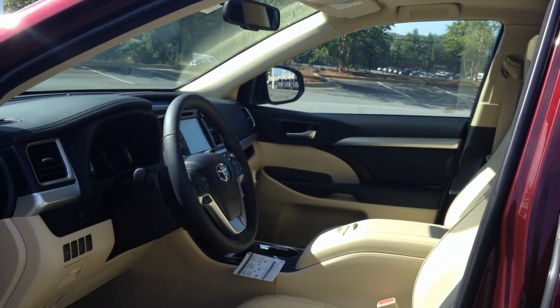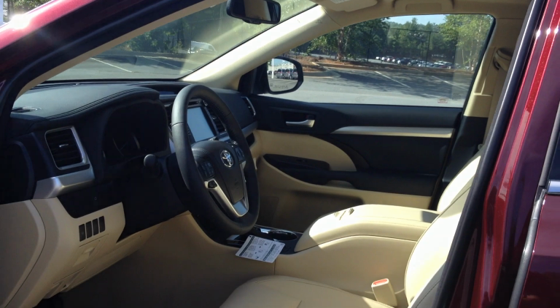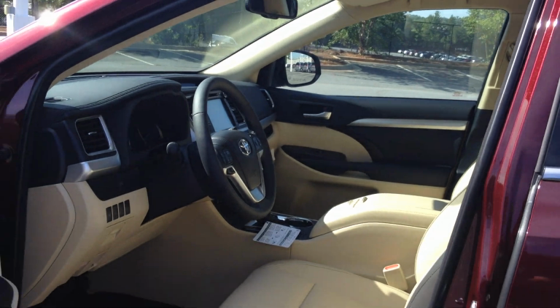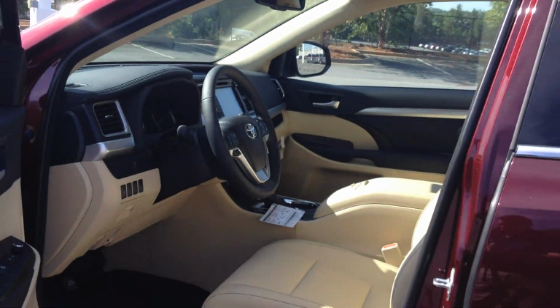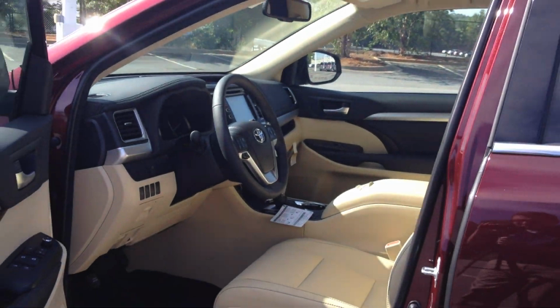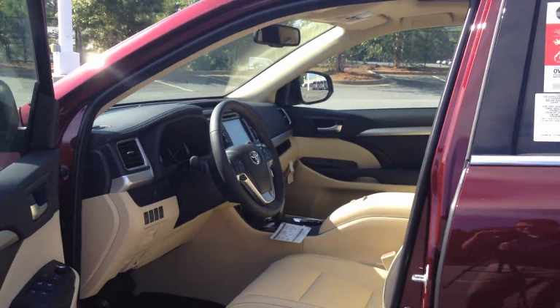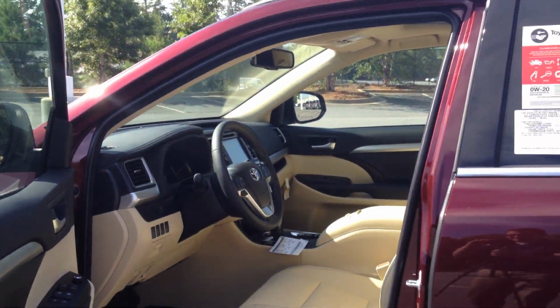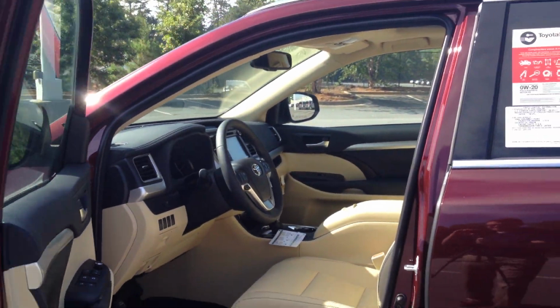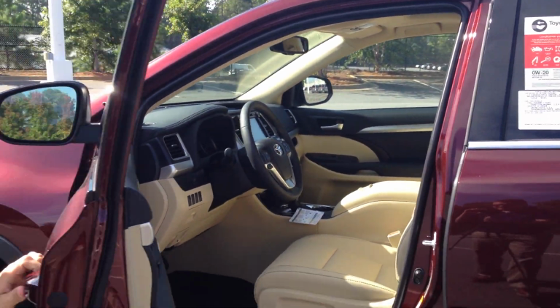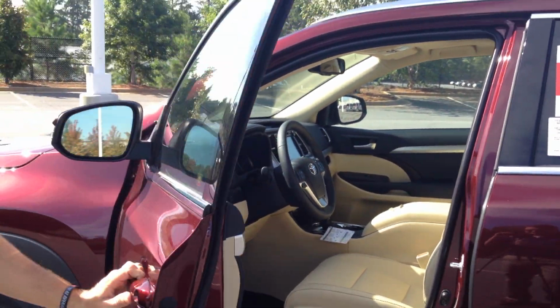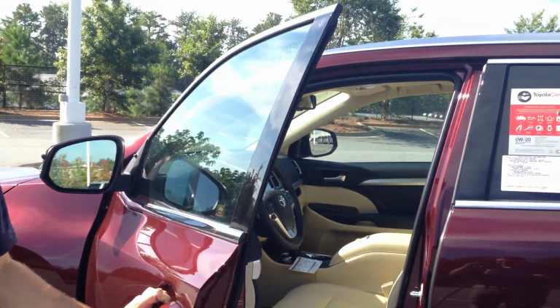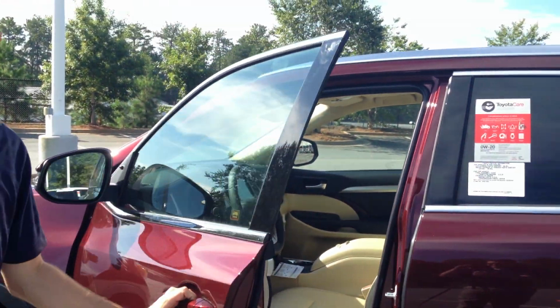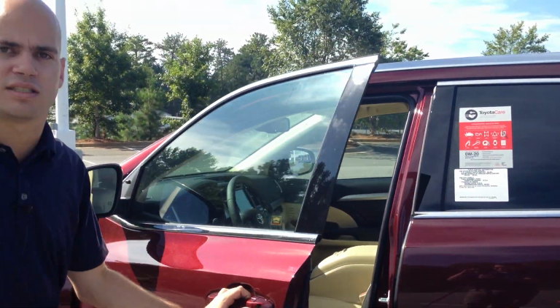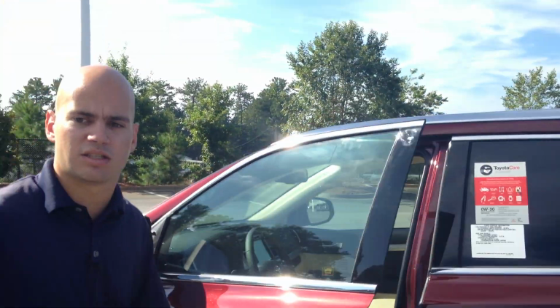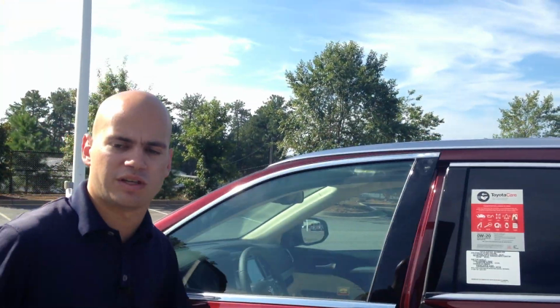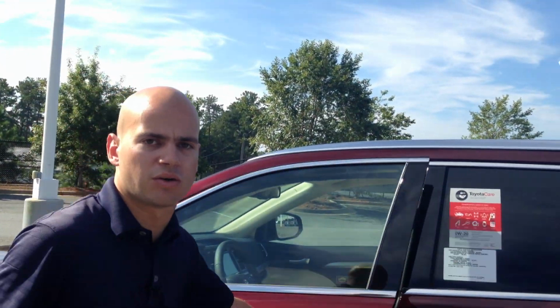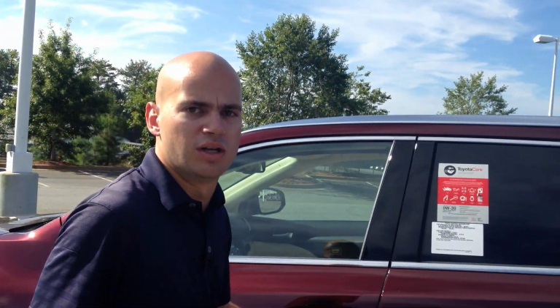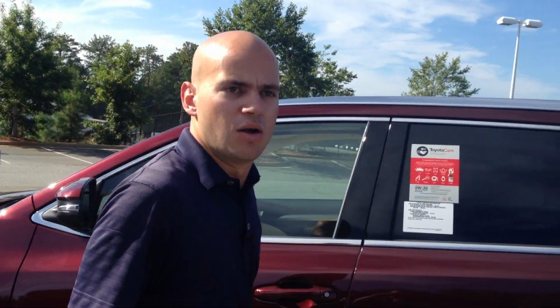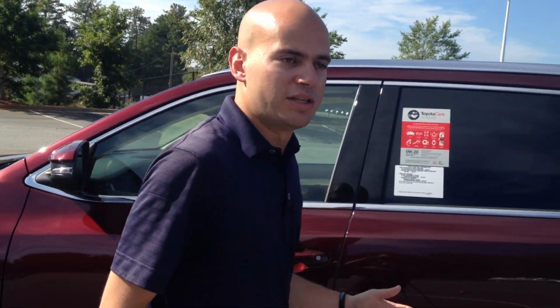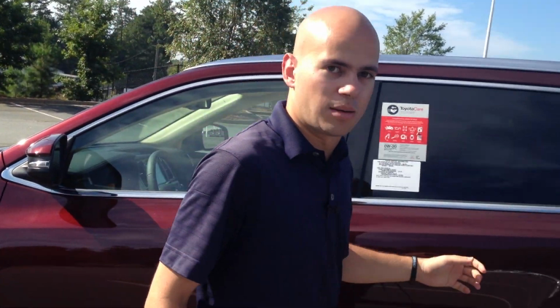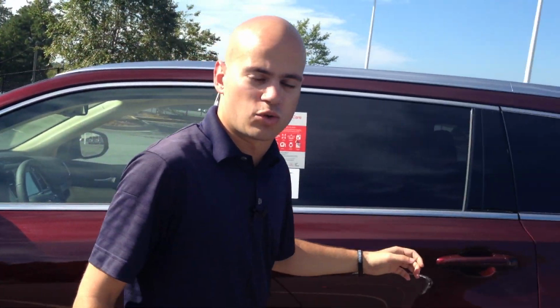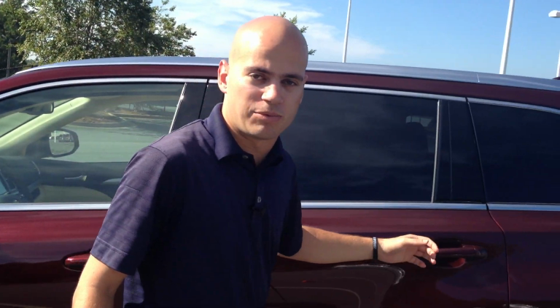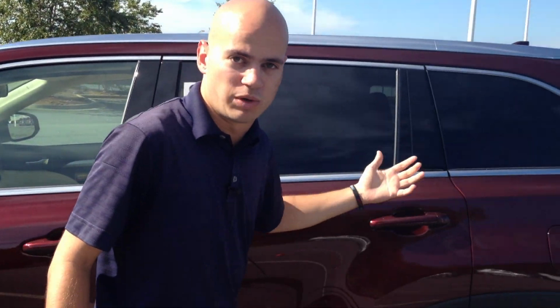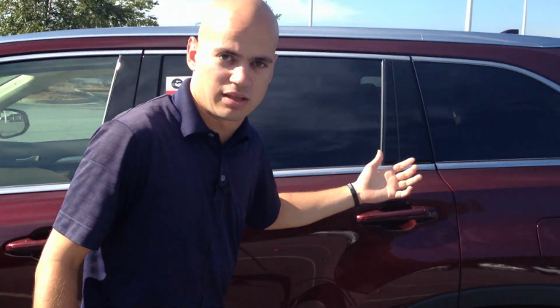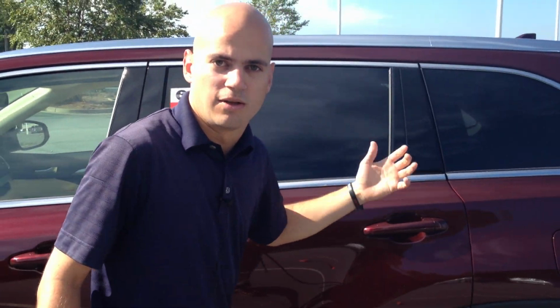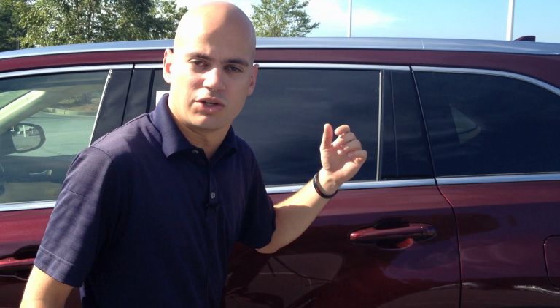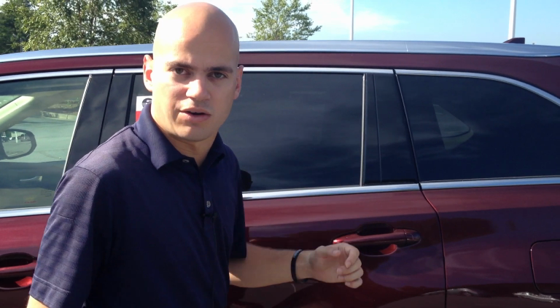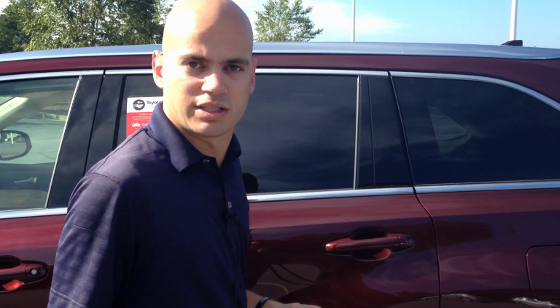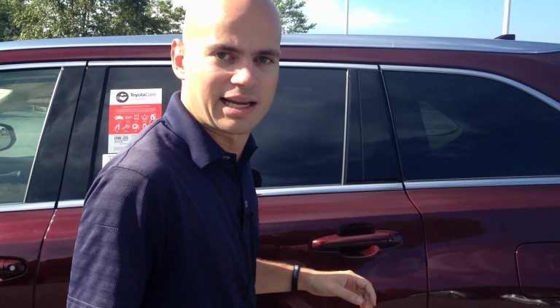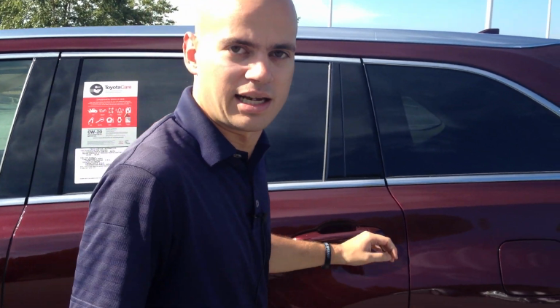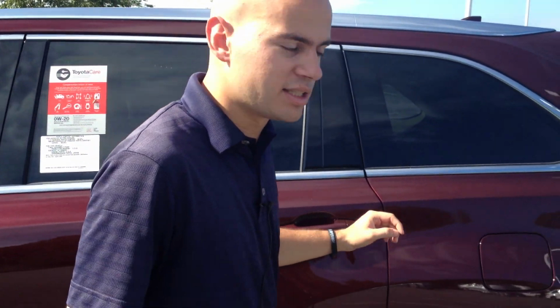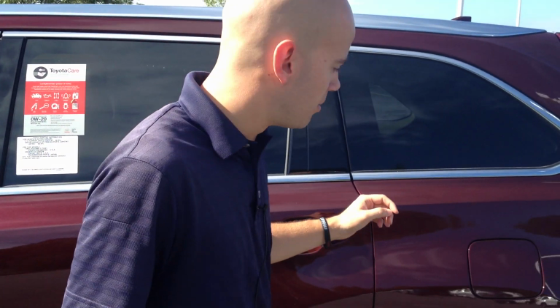Naturally you also pick up the standard navigation in this vehicle, which comes equipped with your Sirius Satellite XM.